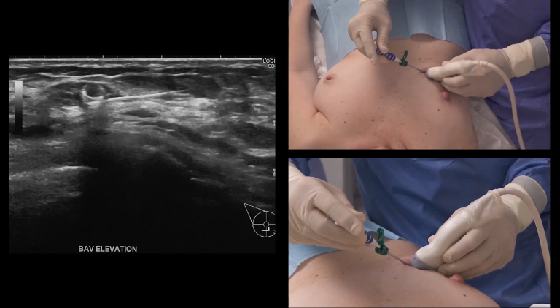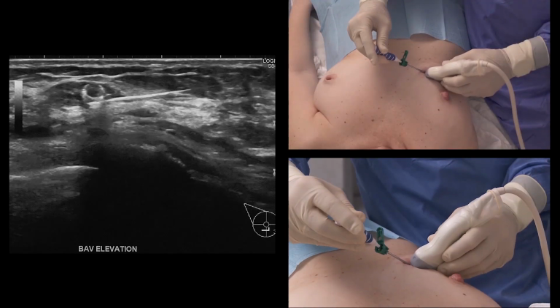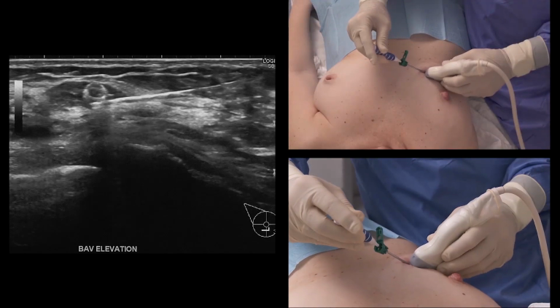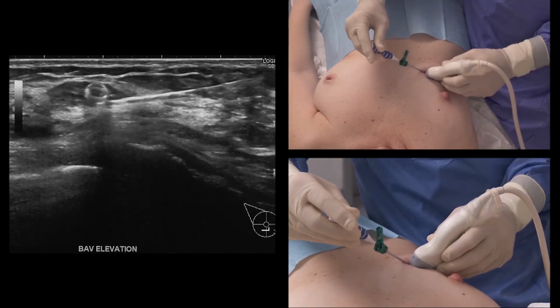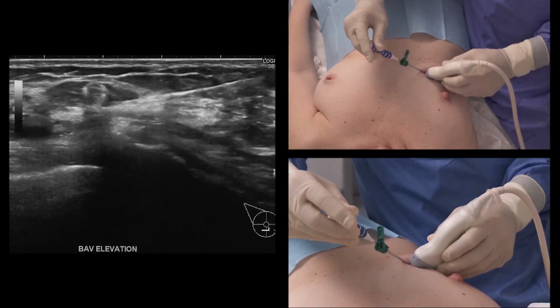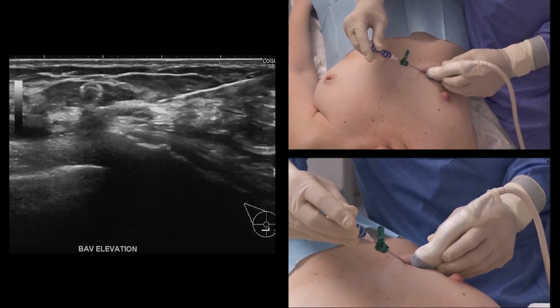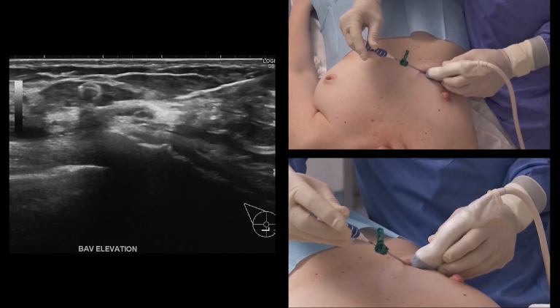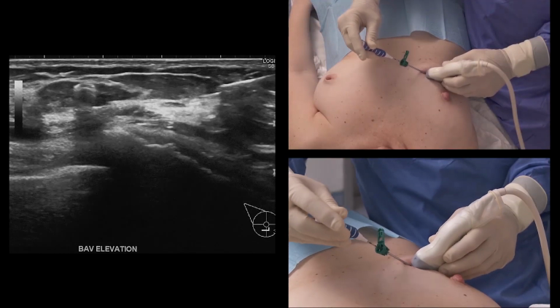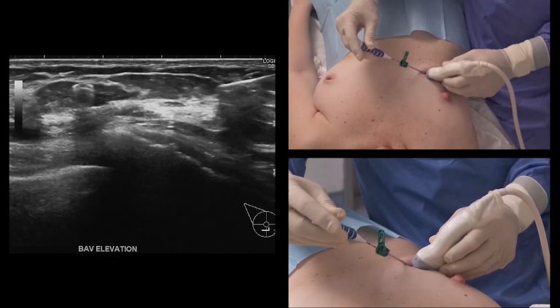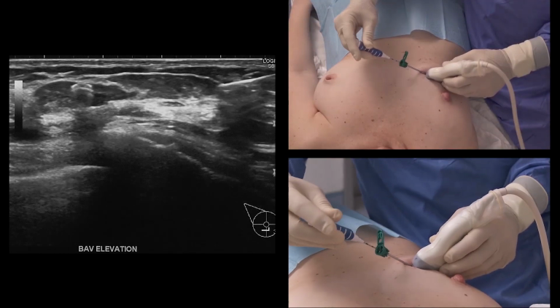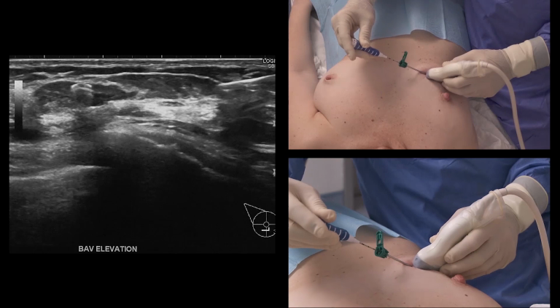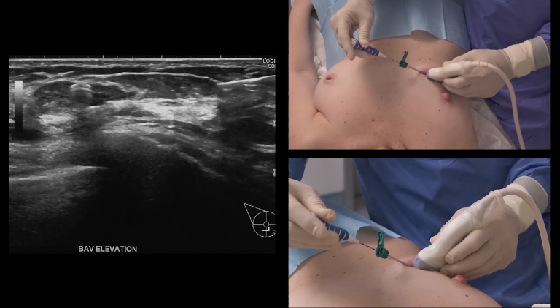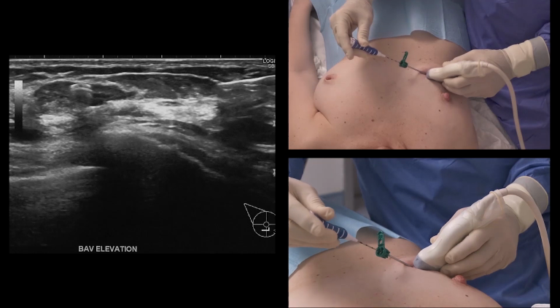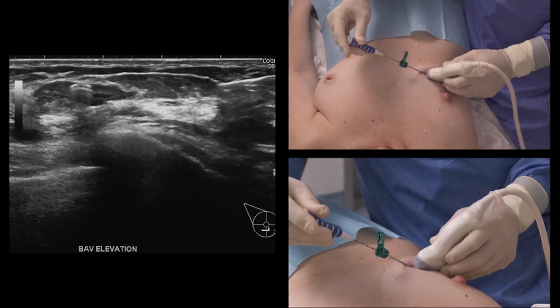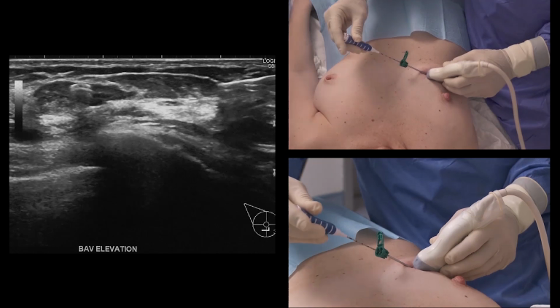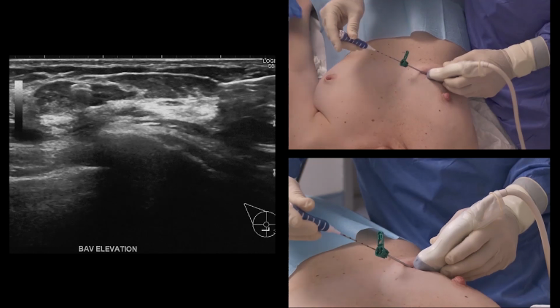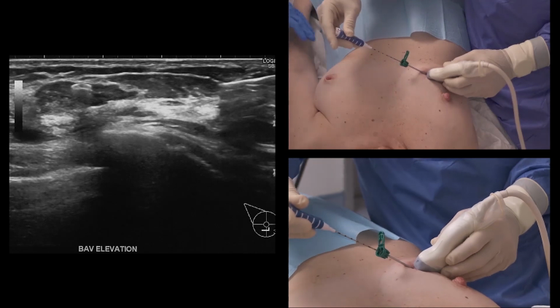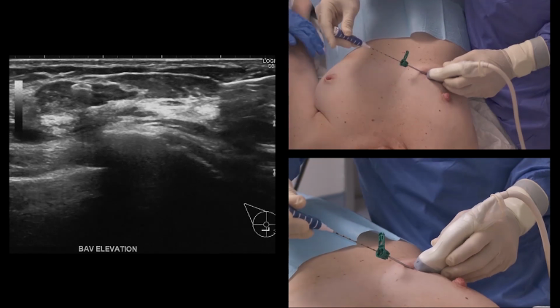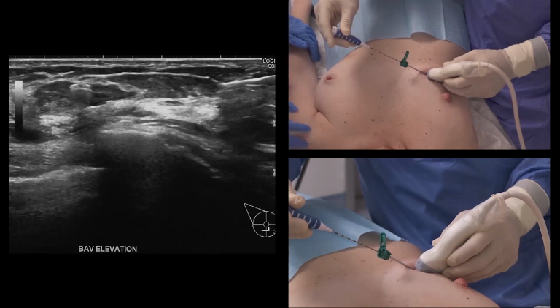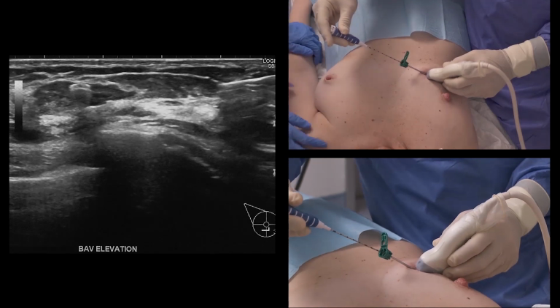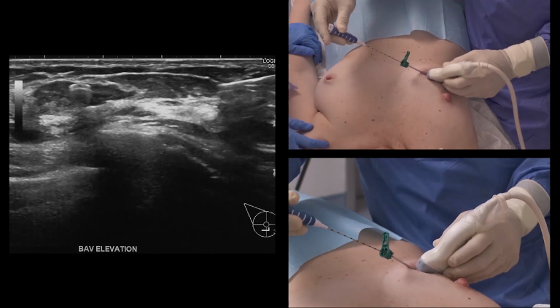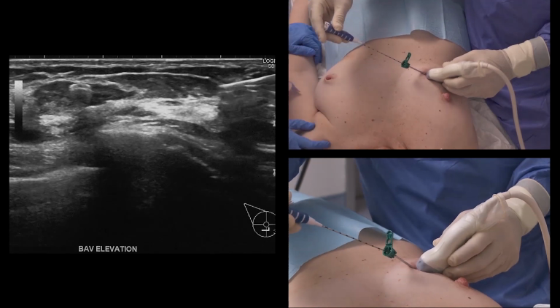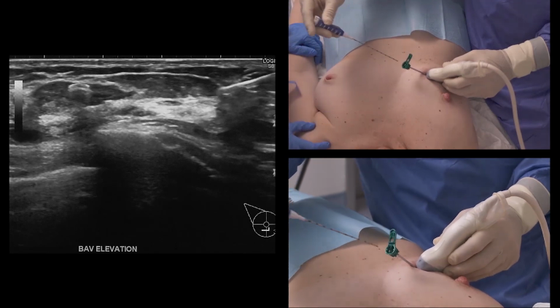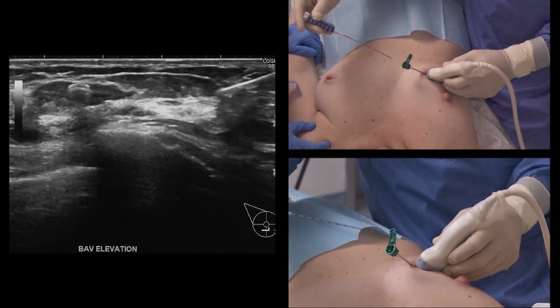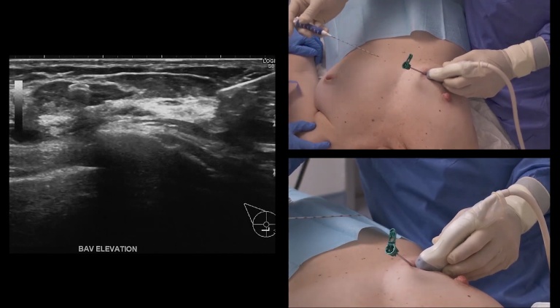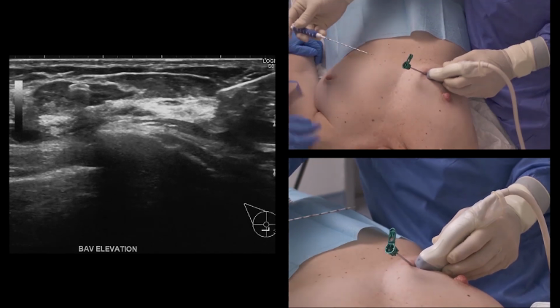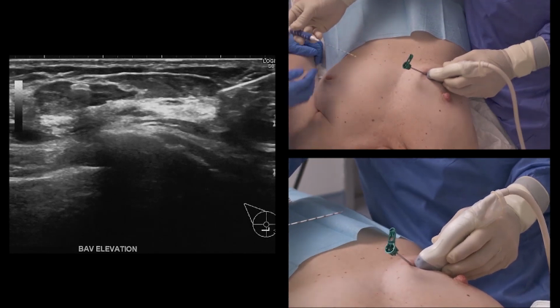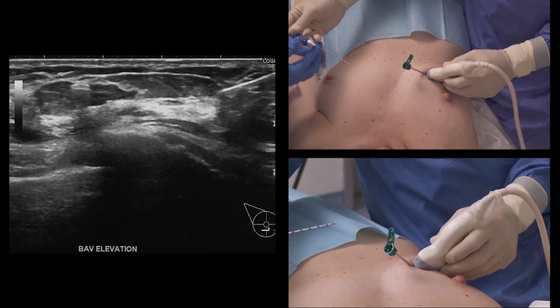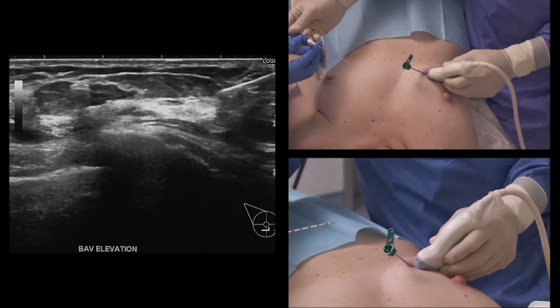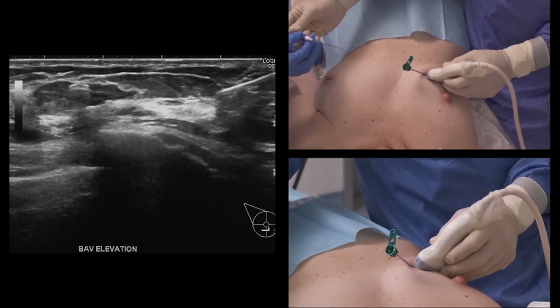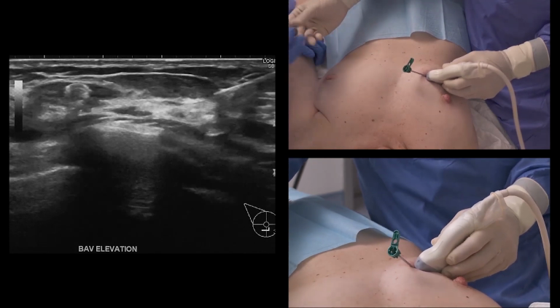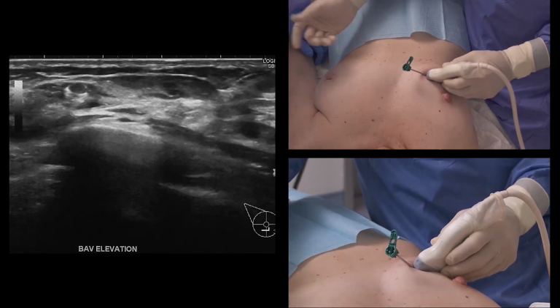After marking, remove both the applicator and the coaxial cannula from the breast.